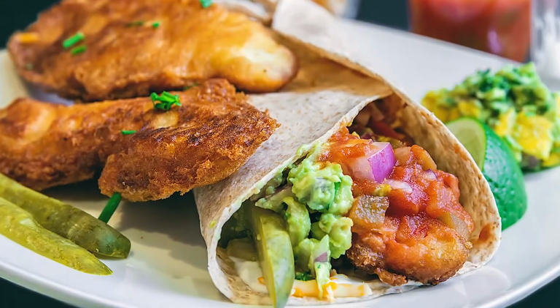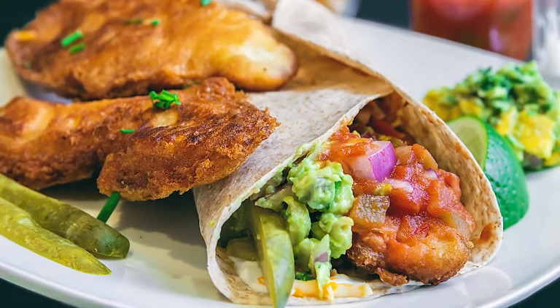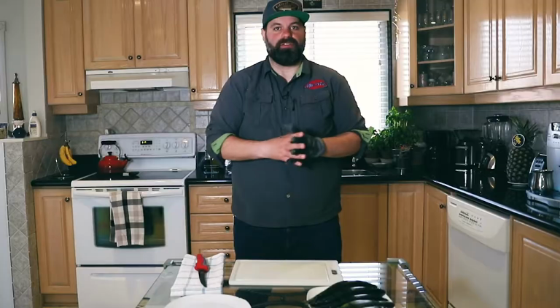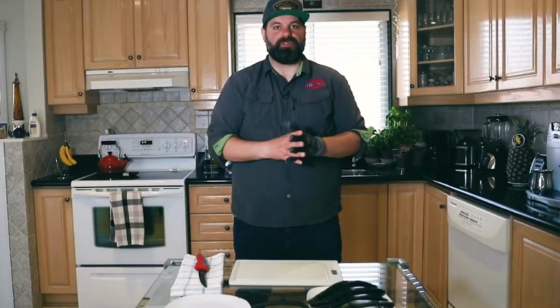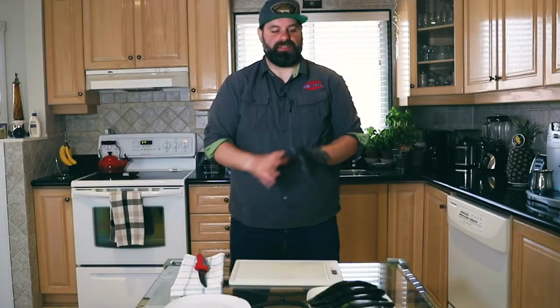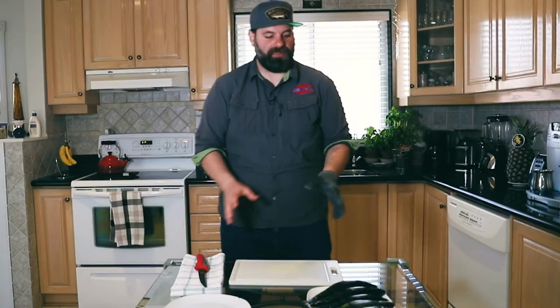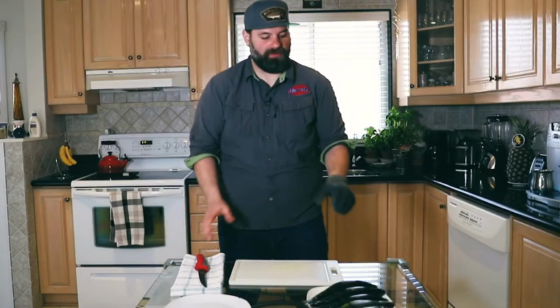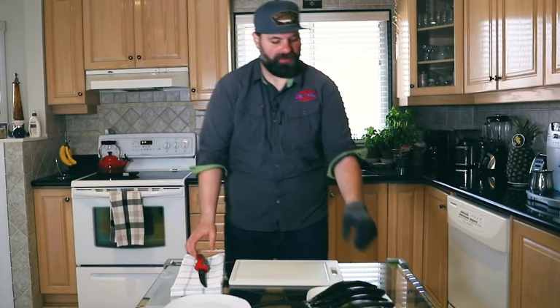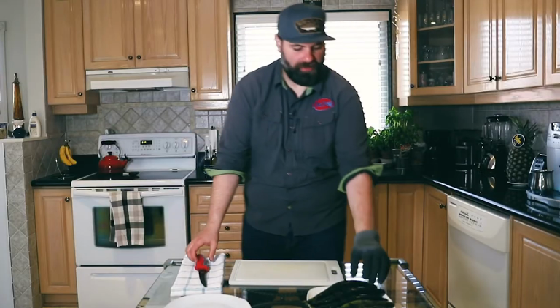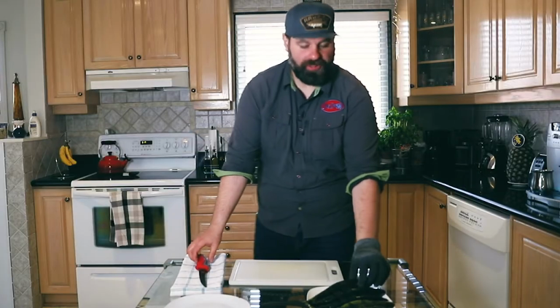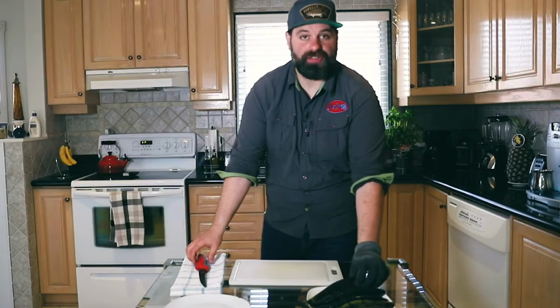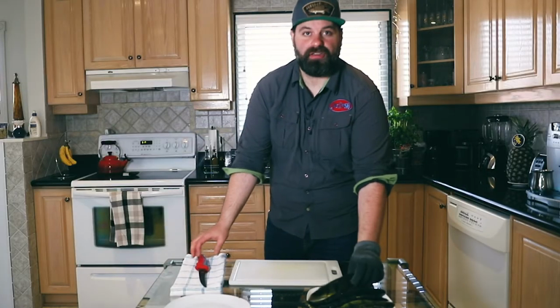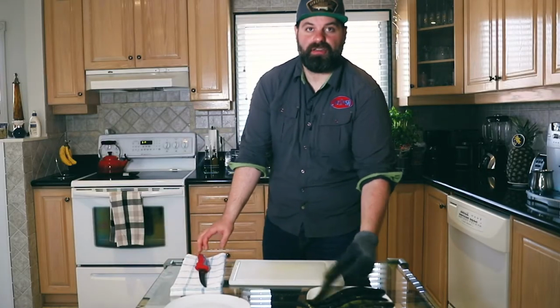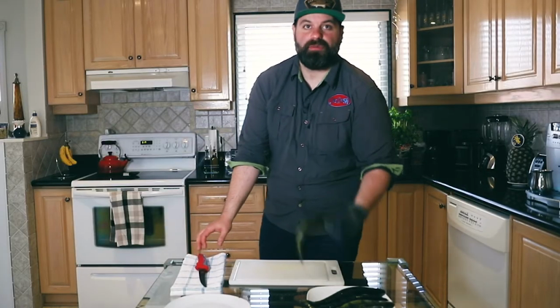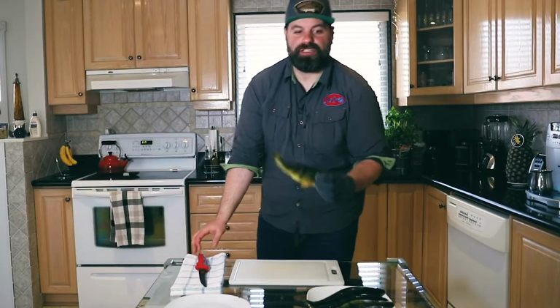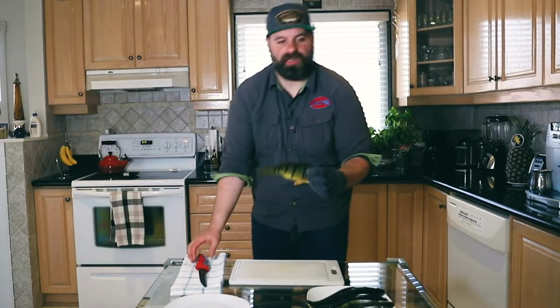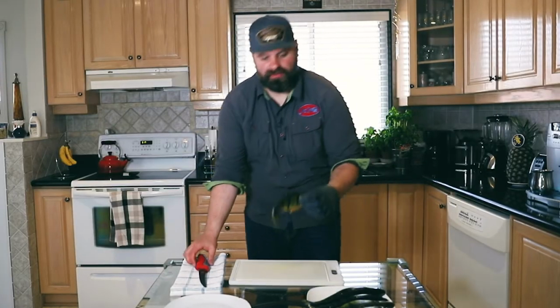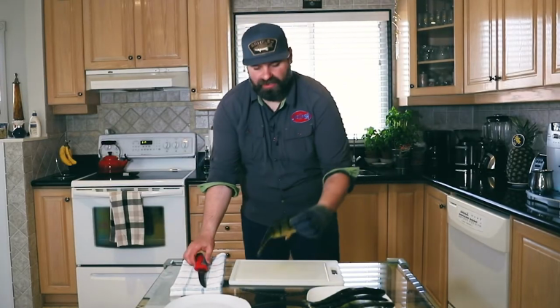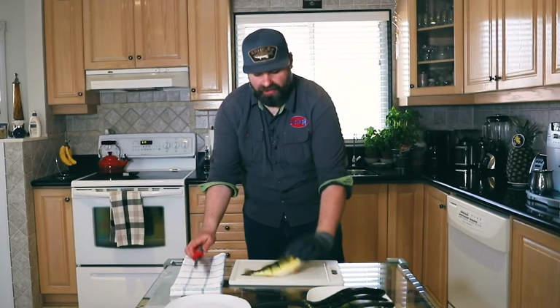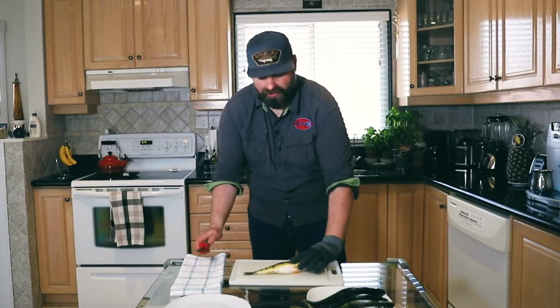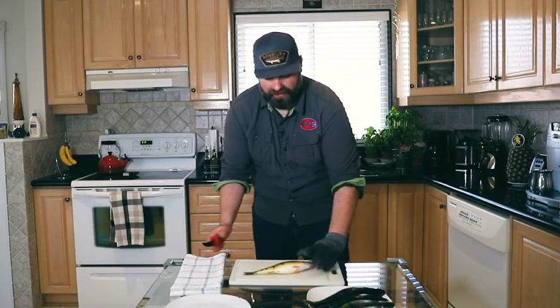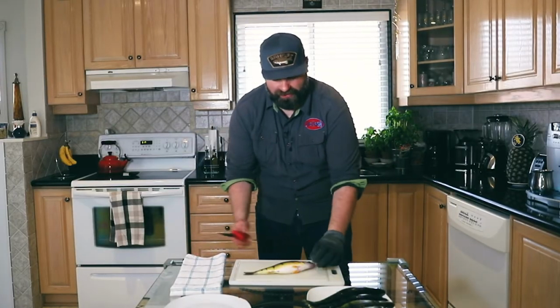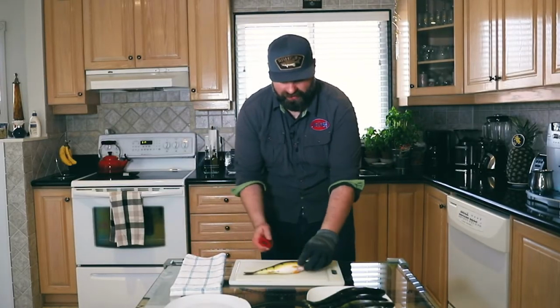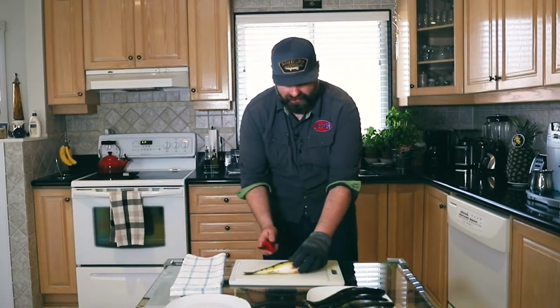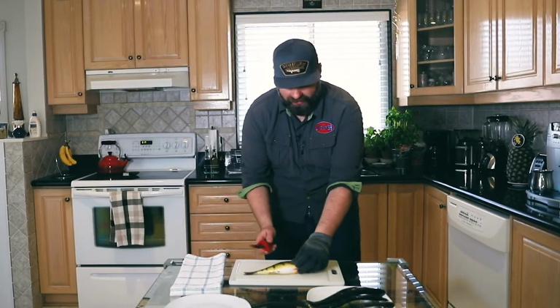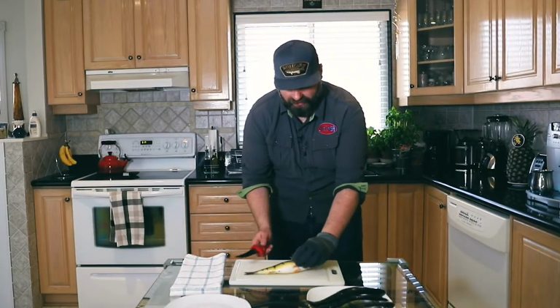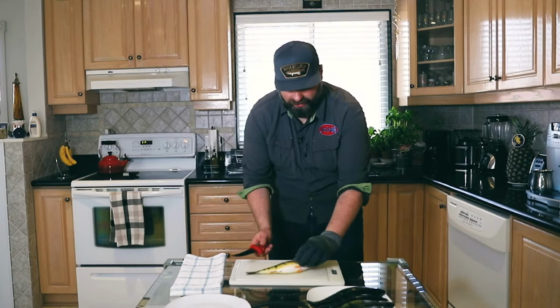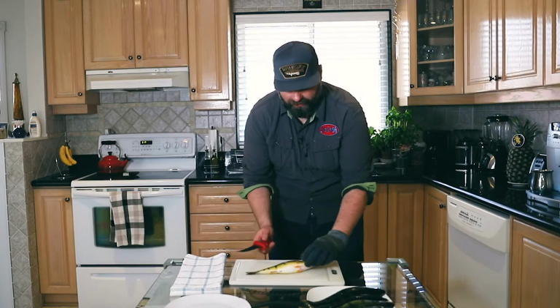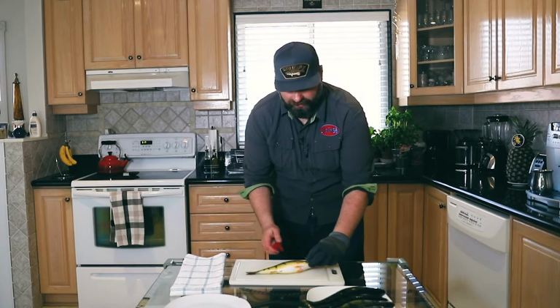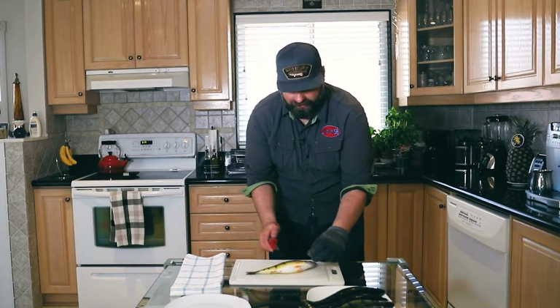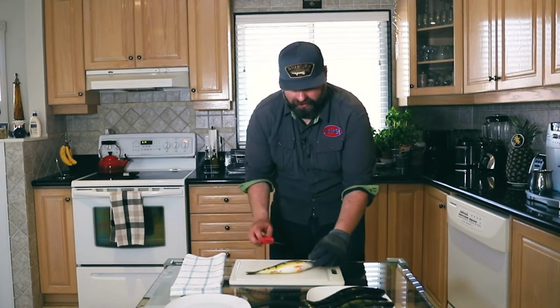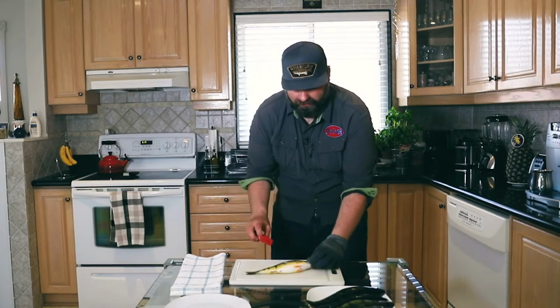For this recipe we're gonna do perch. We just caught them today on the ice and we're gonna fillet them.